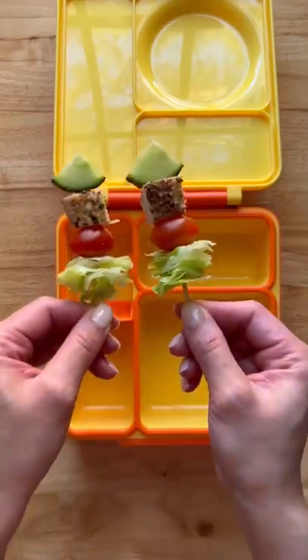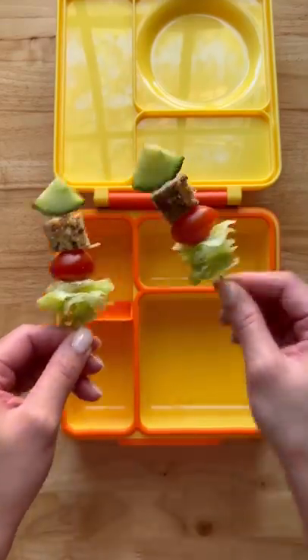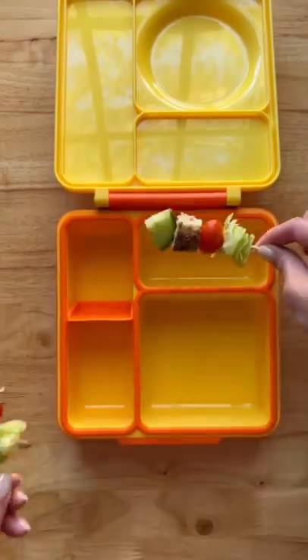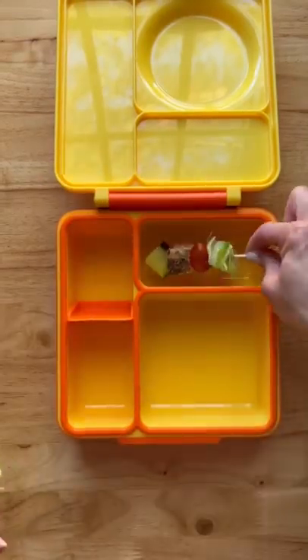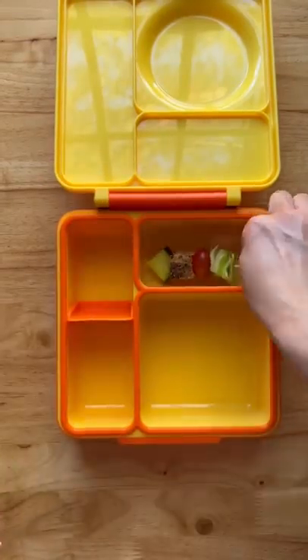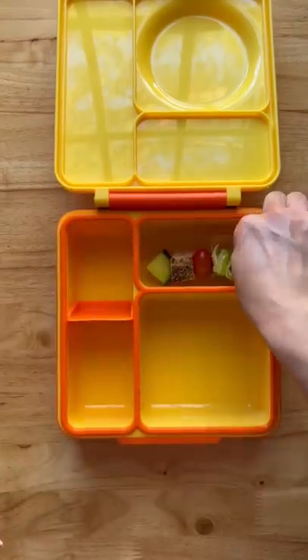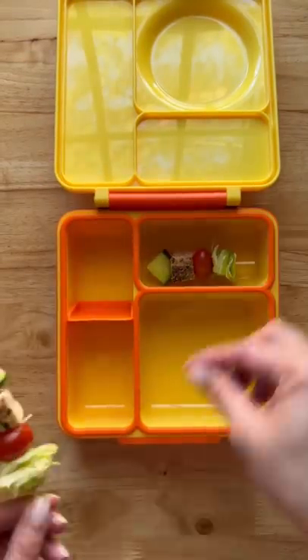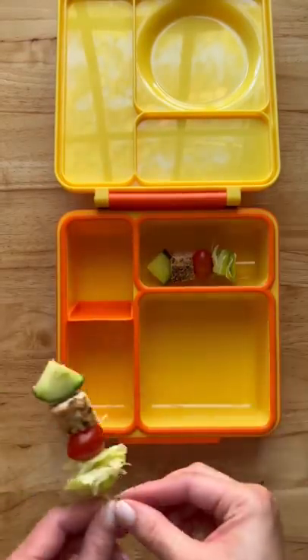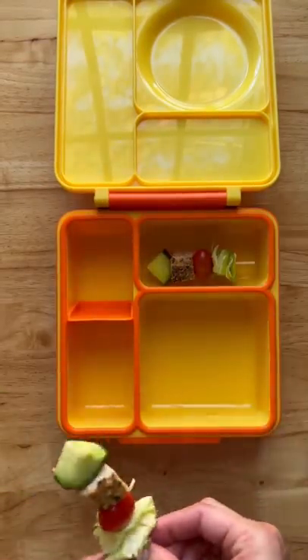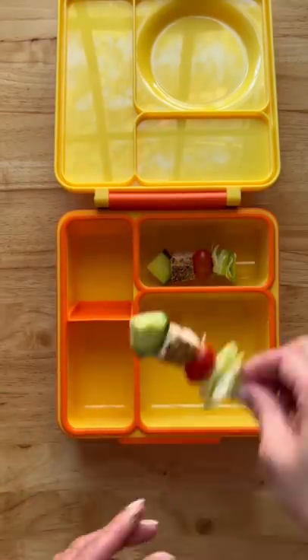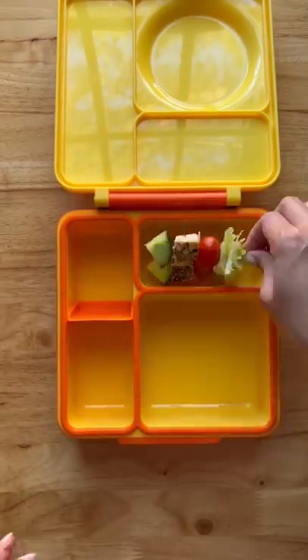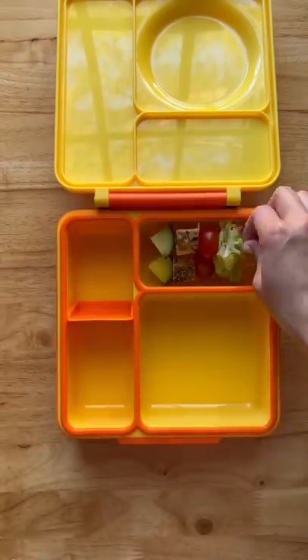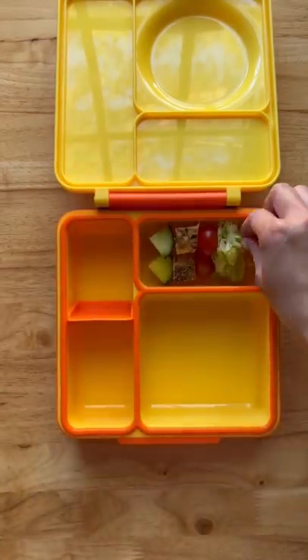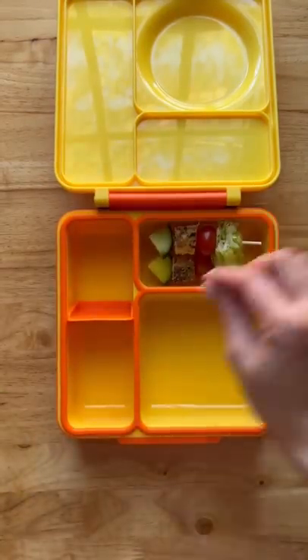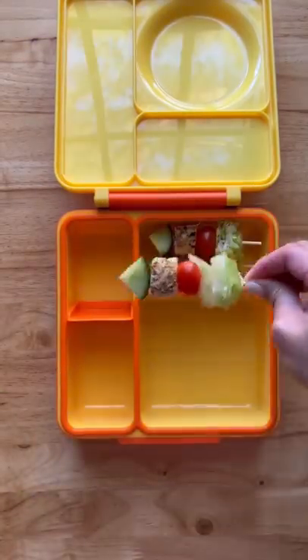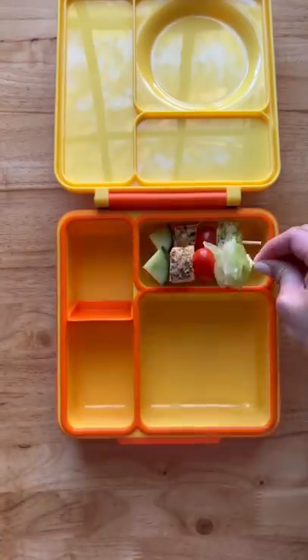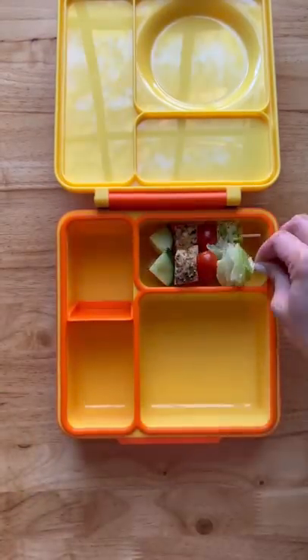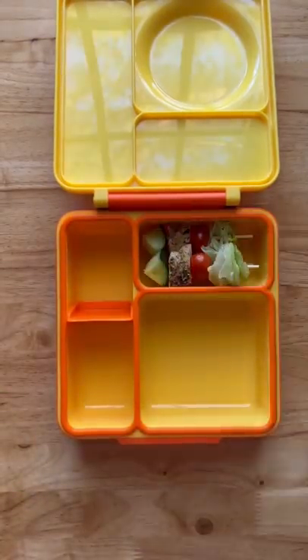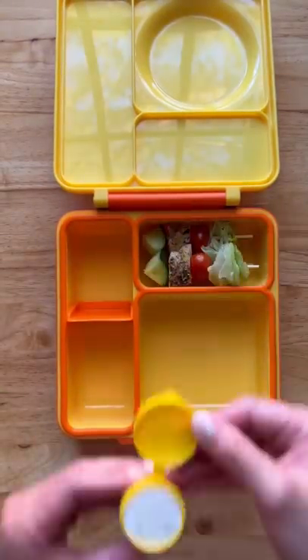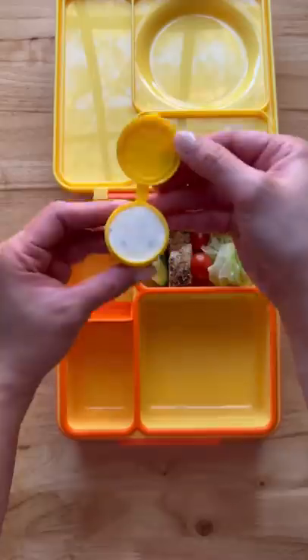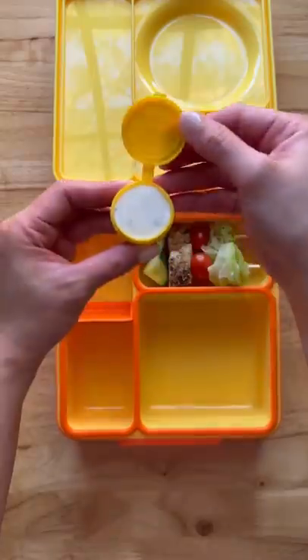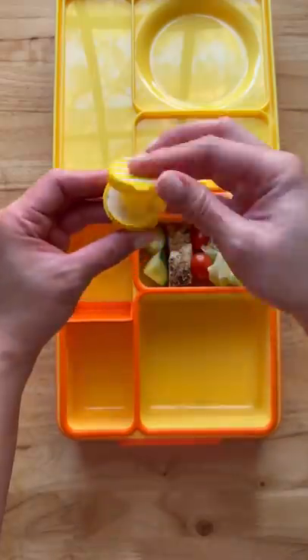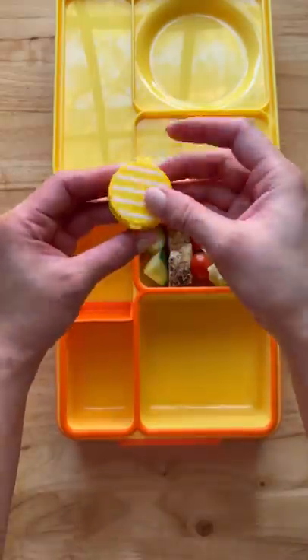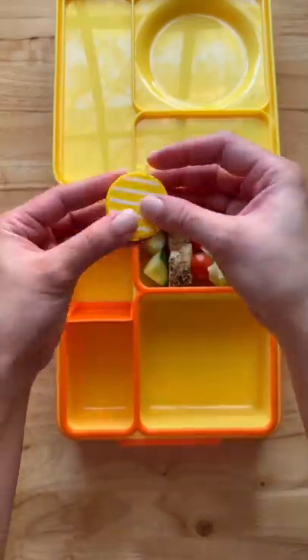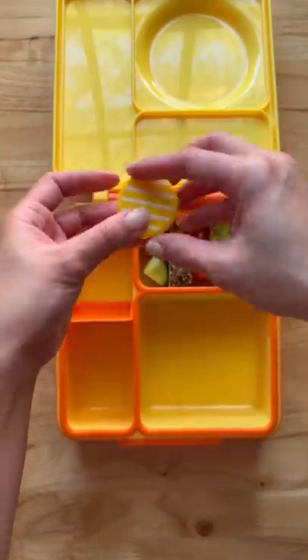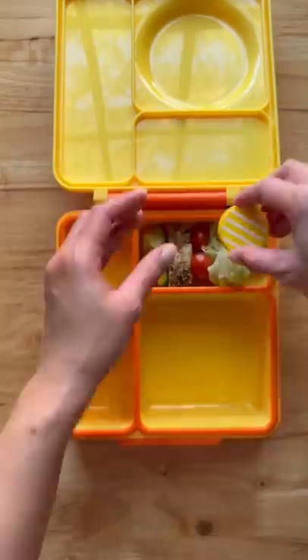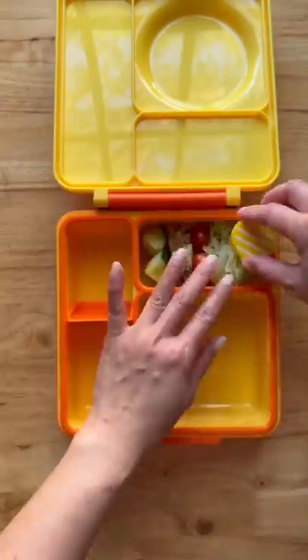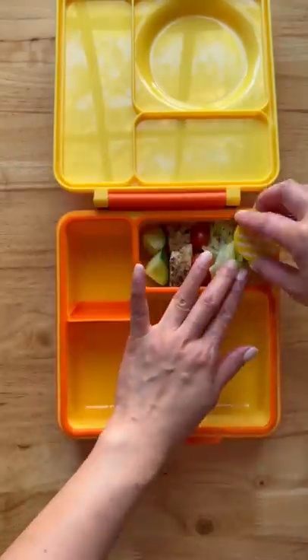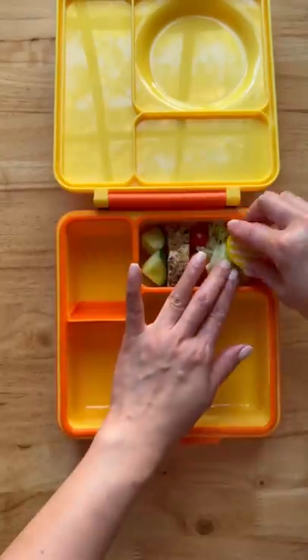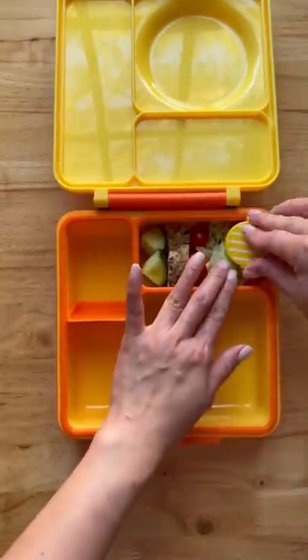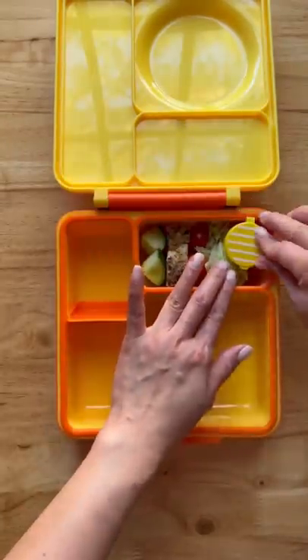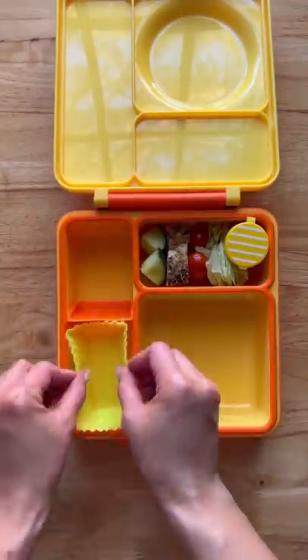Here we have salad on a stick with lettuce, tomato, grilled chicken, and cucumber with ranch dressing on the side.